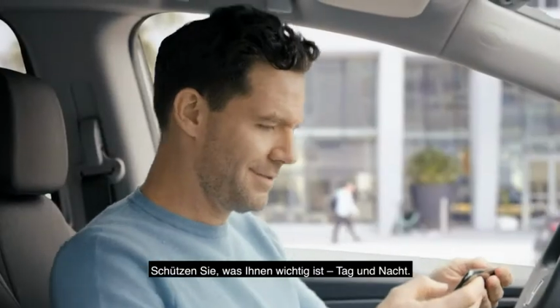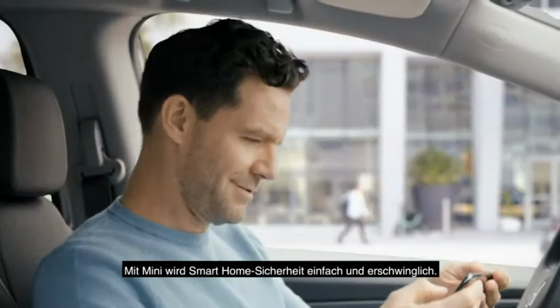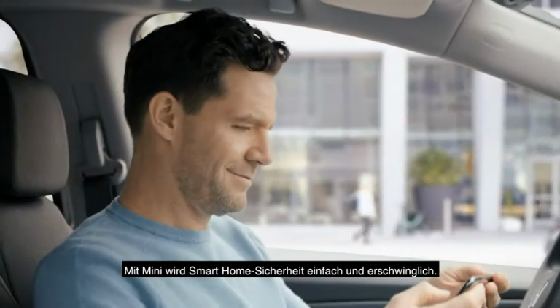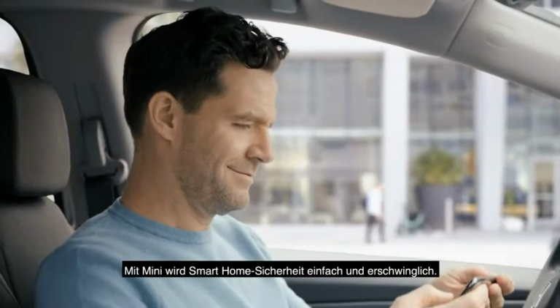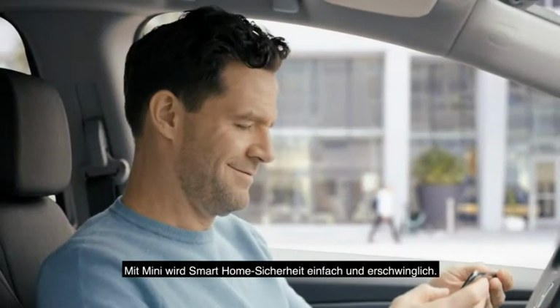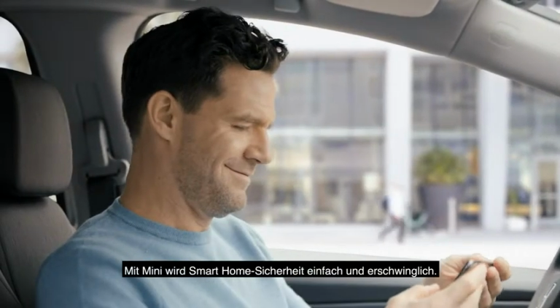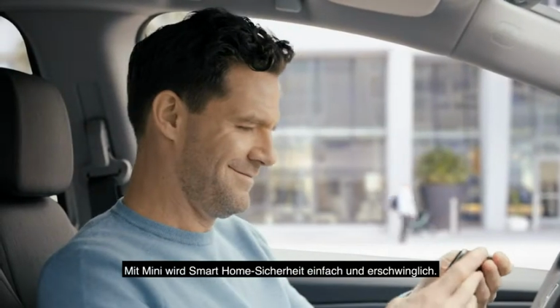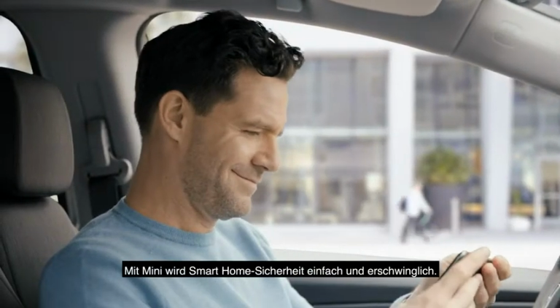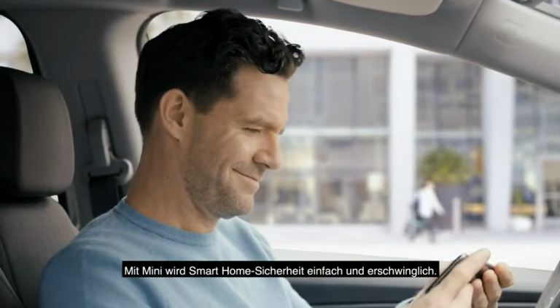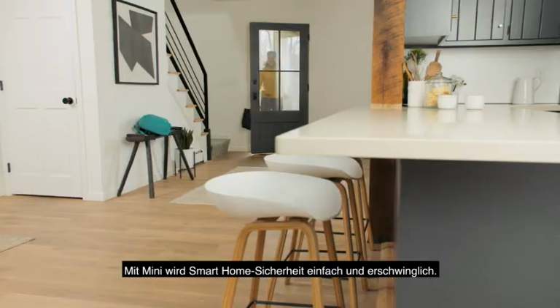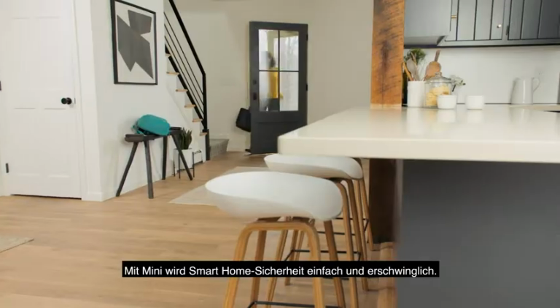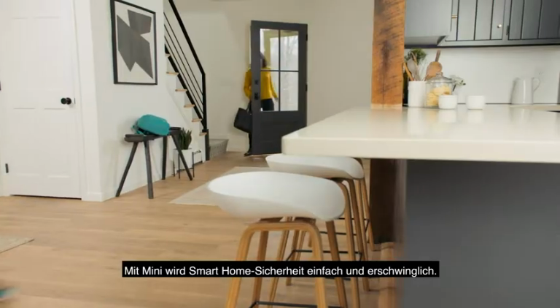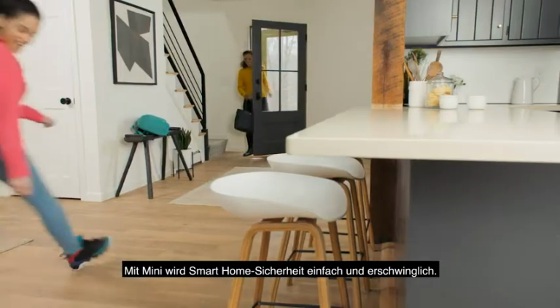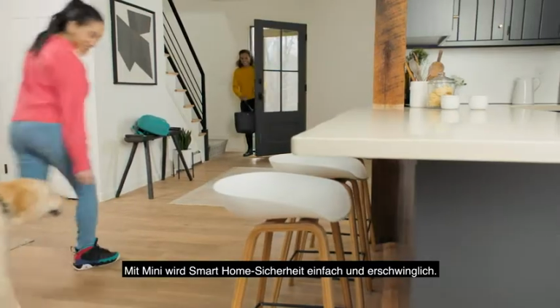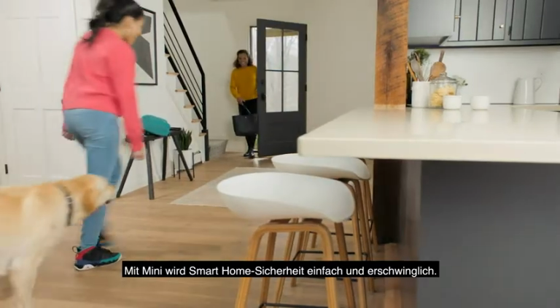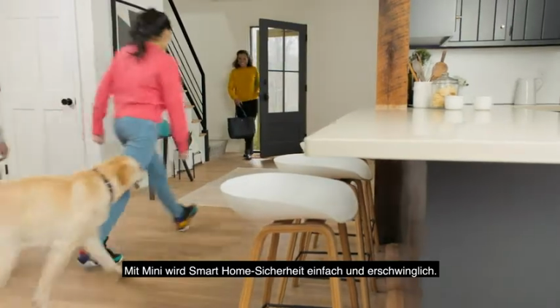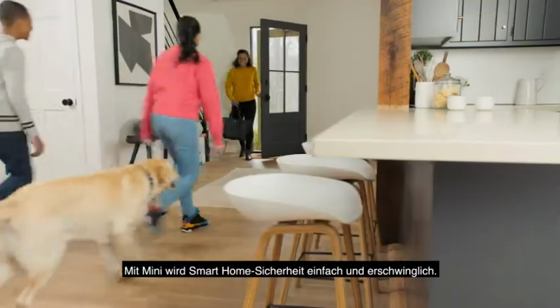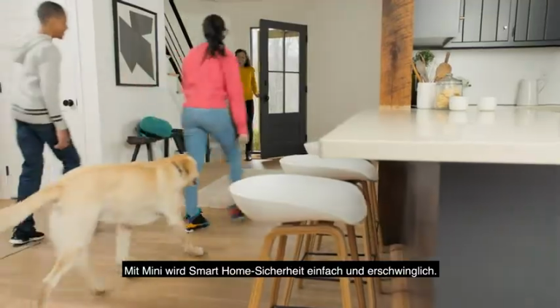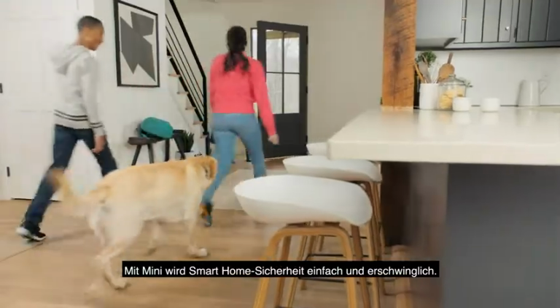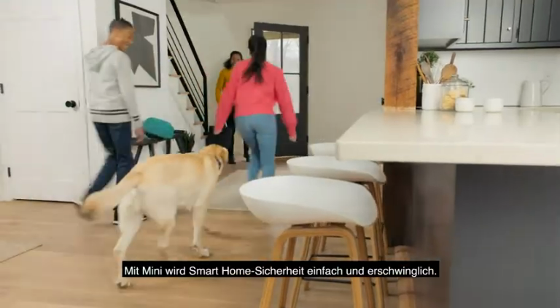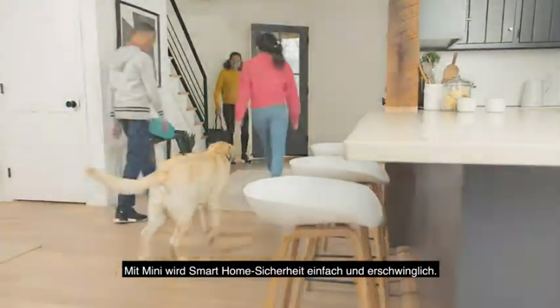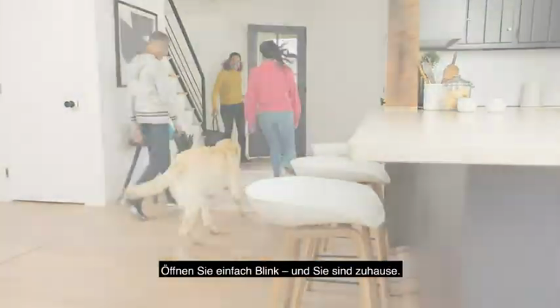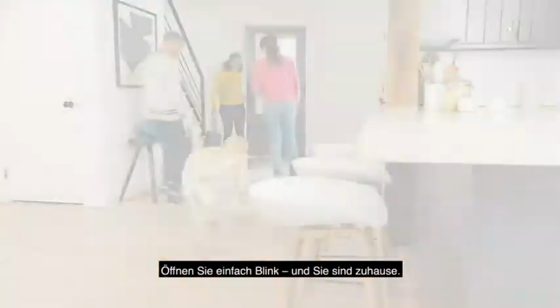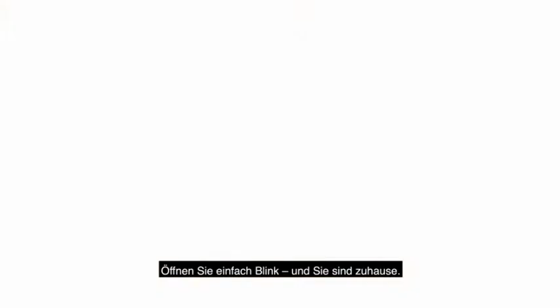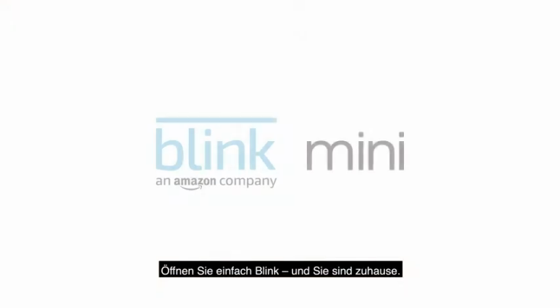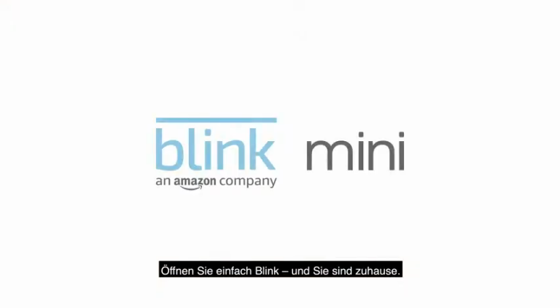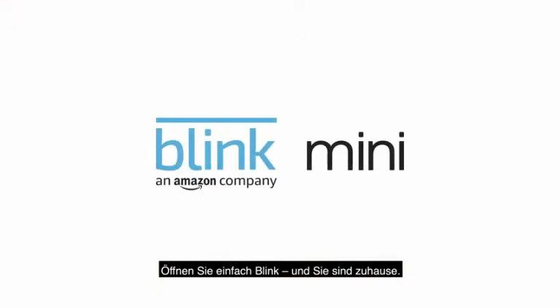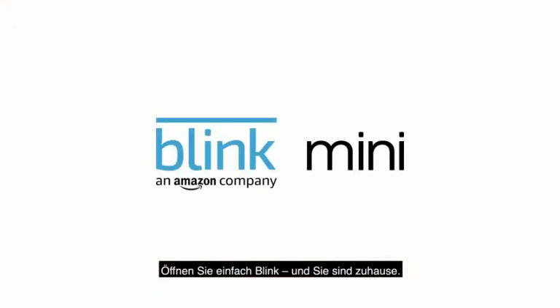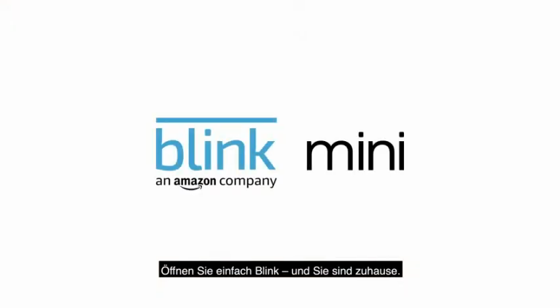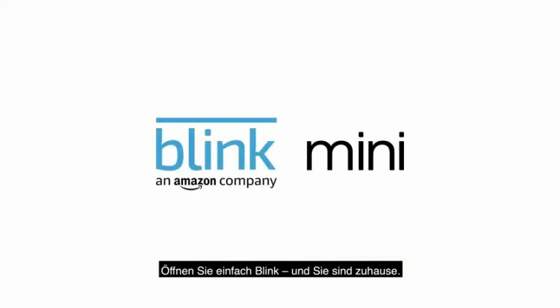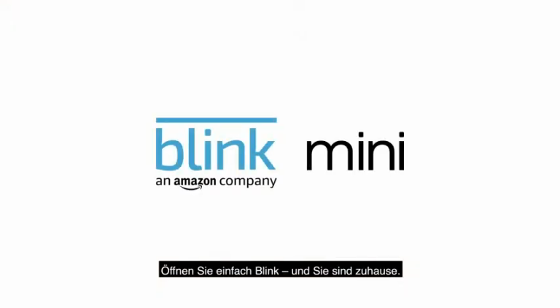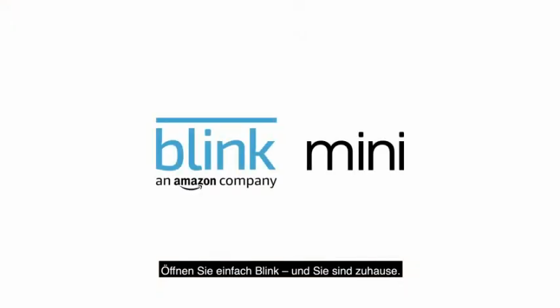Mini makes smart home security simple and affordable. Just Blink and your home.